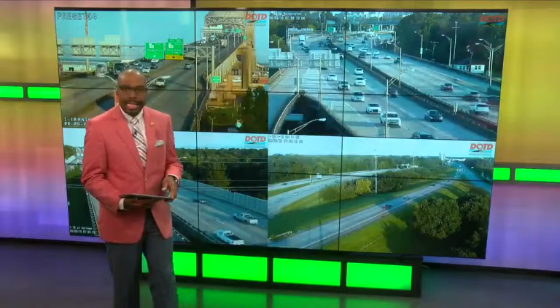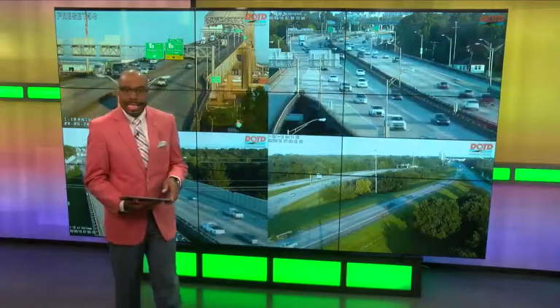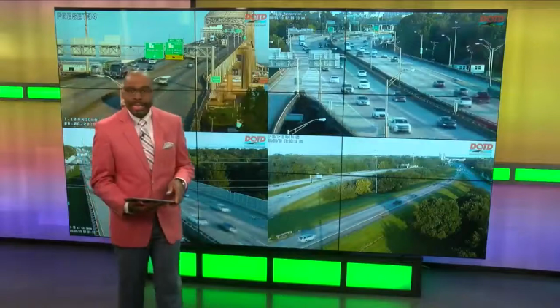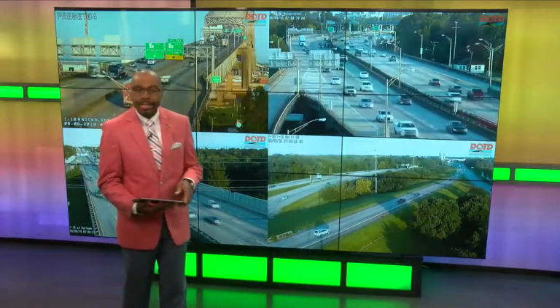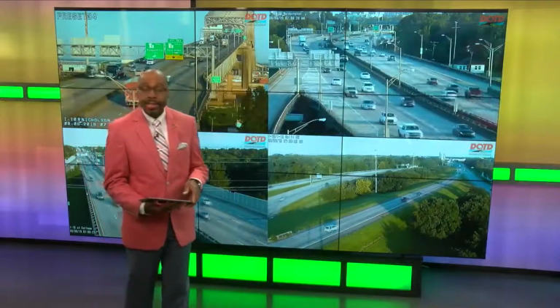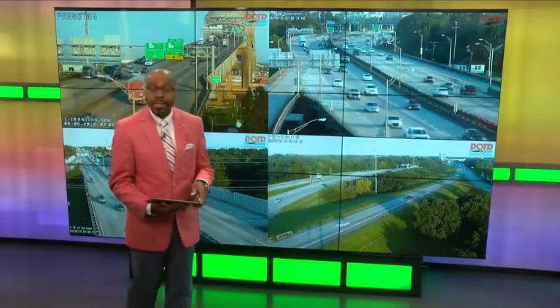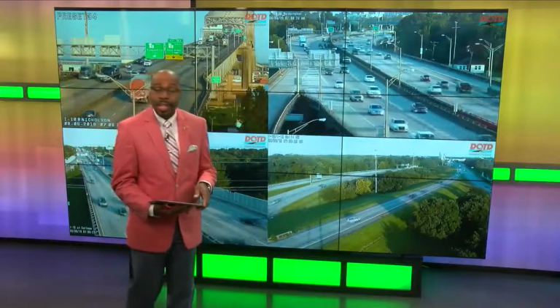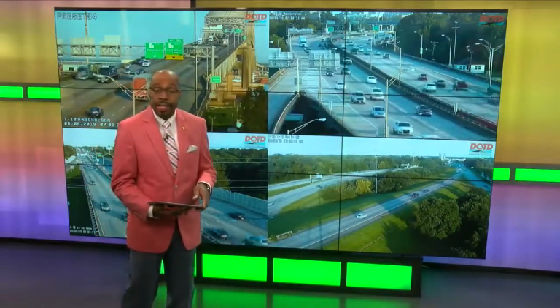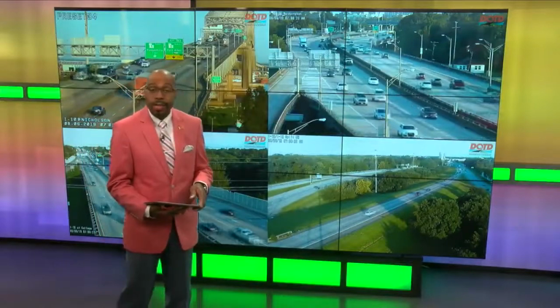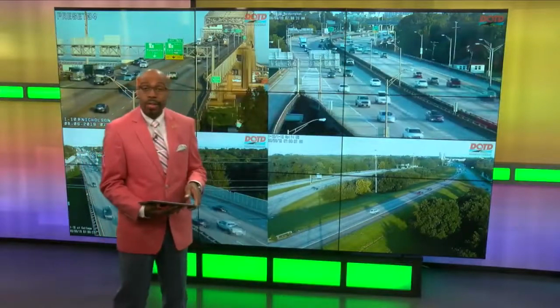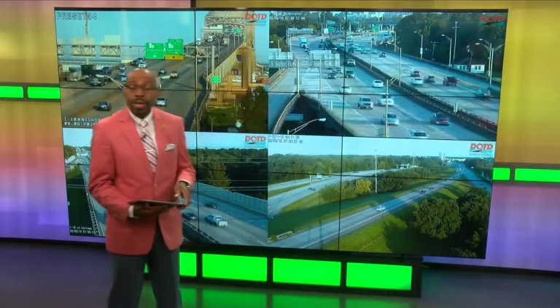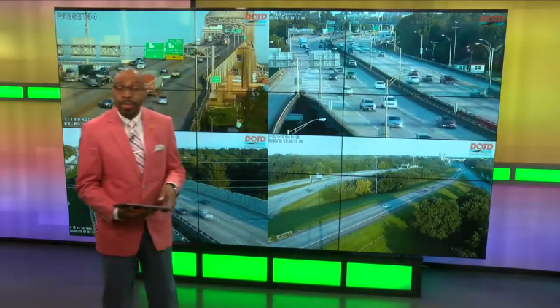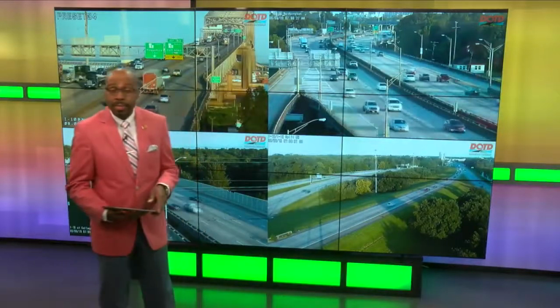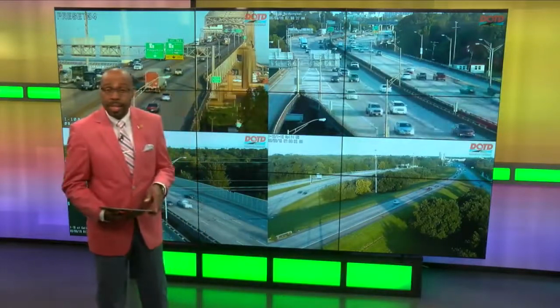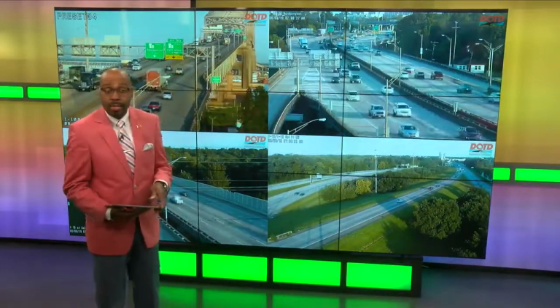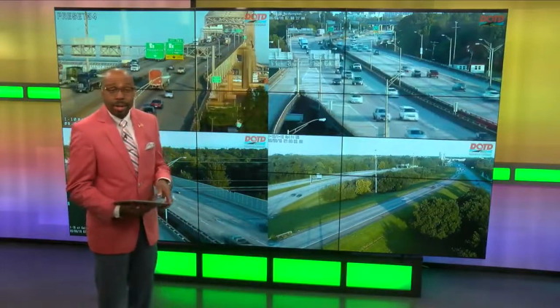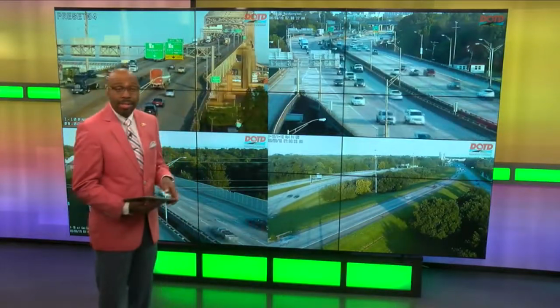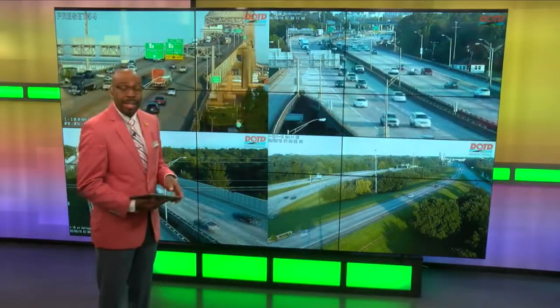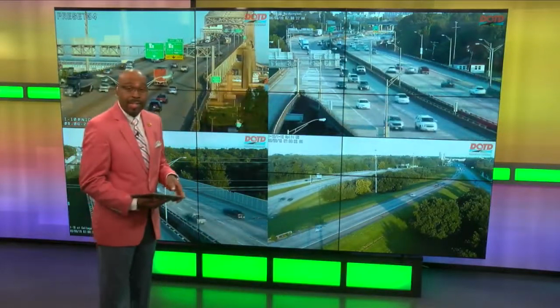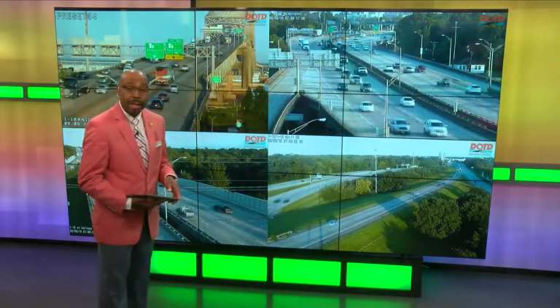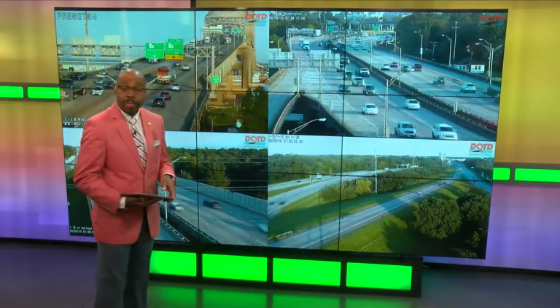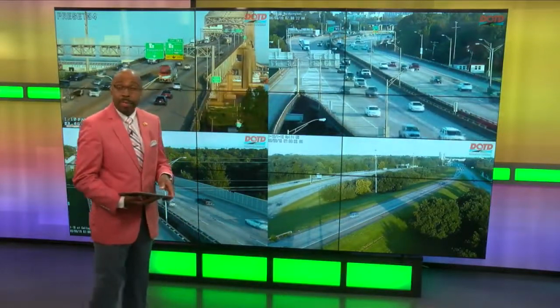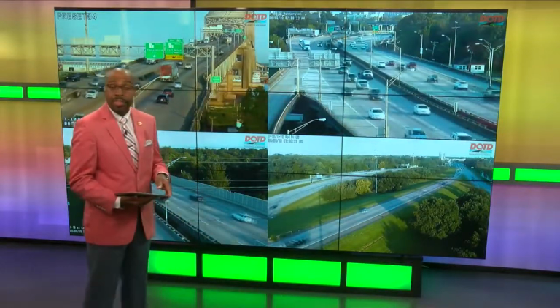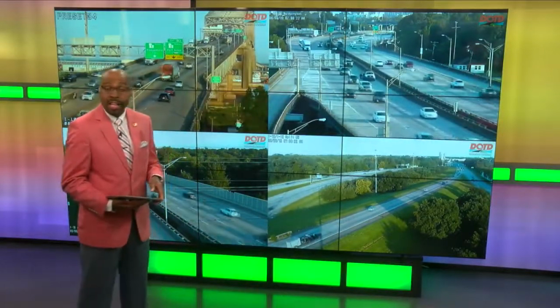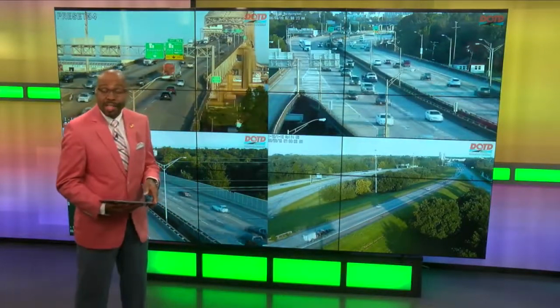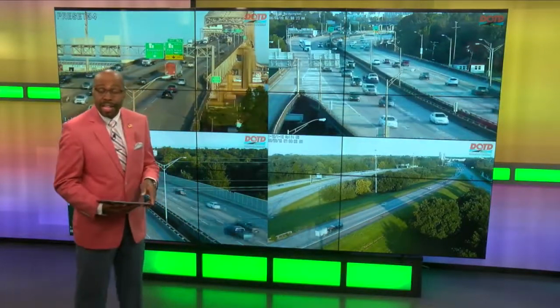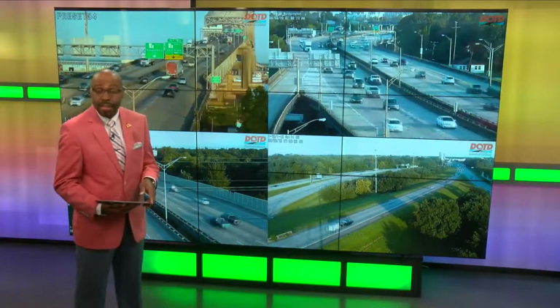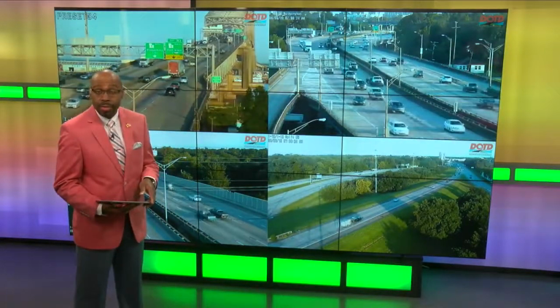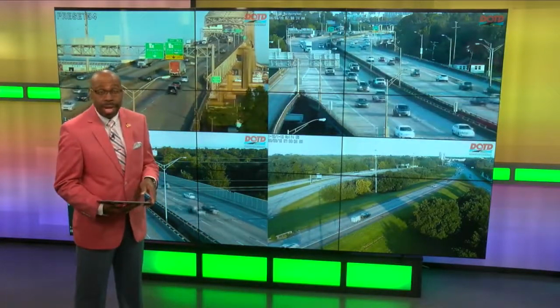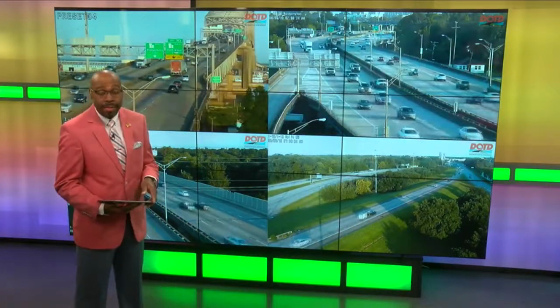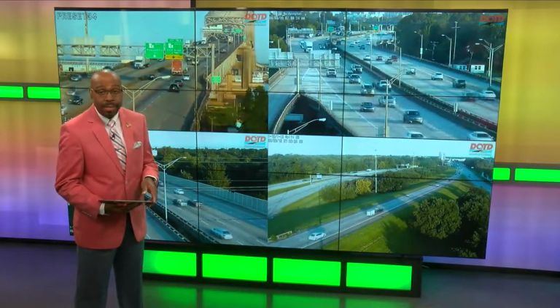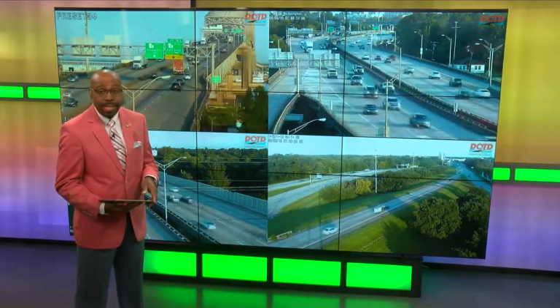Good Tuesday everyone. Welcome to BRProud.com for your 7 a.m. traffic update.